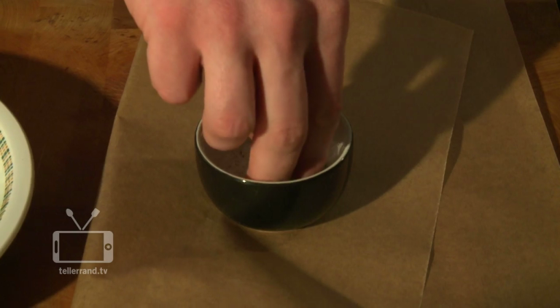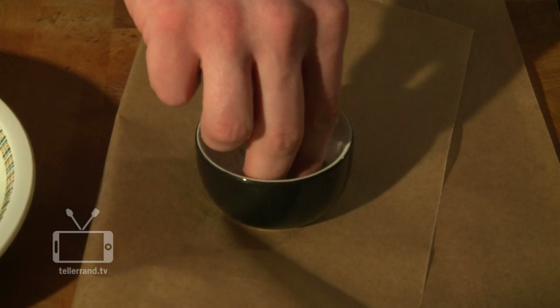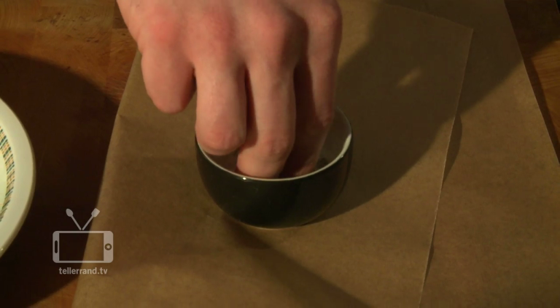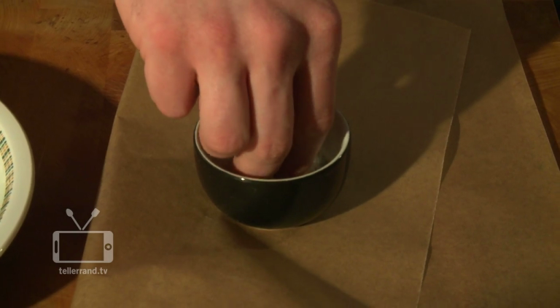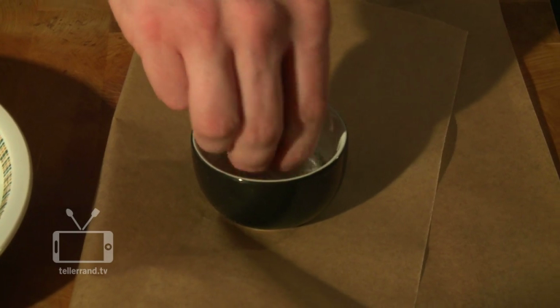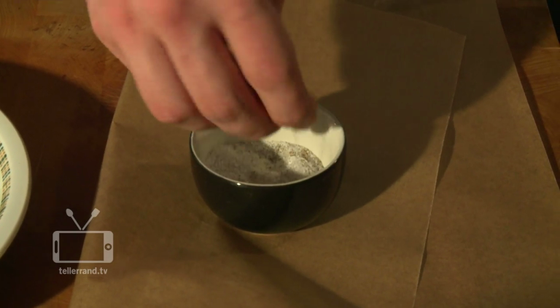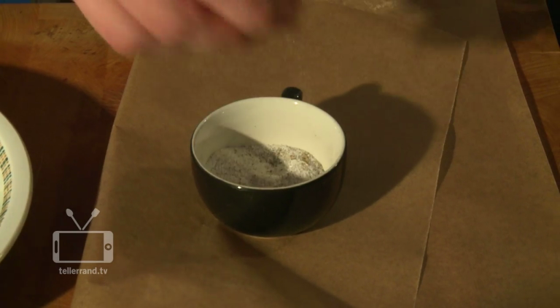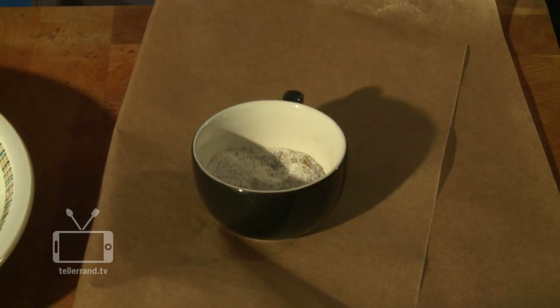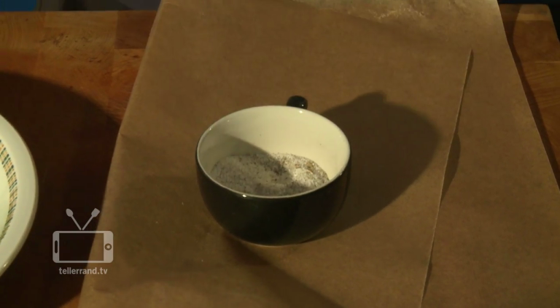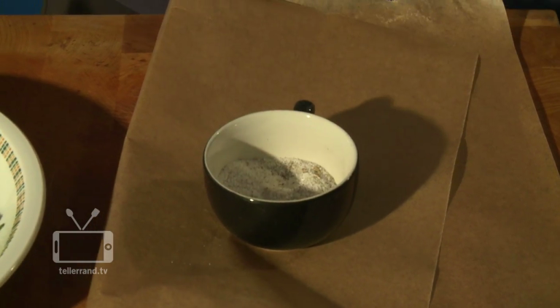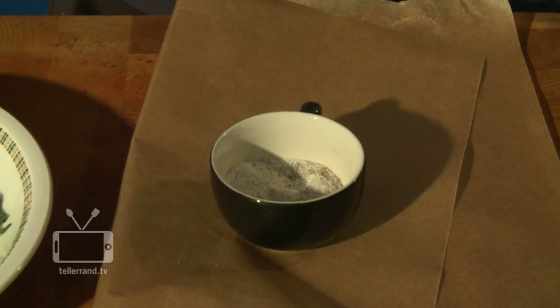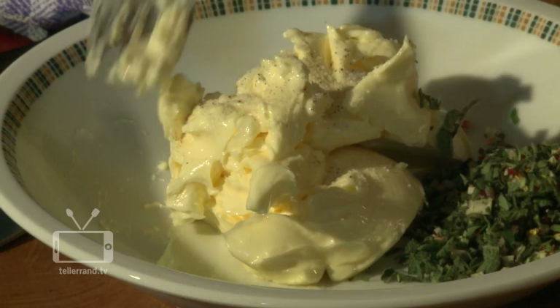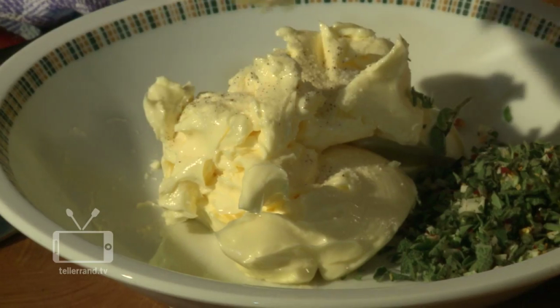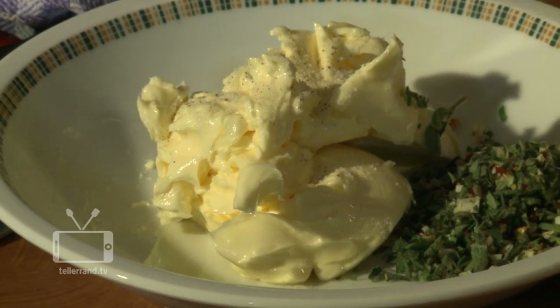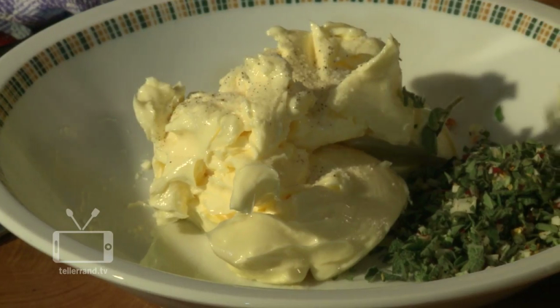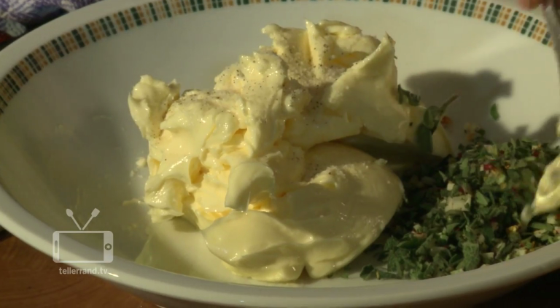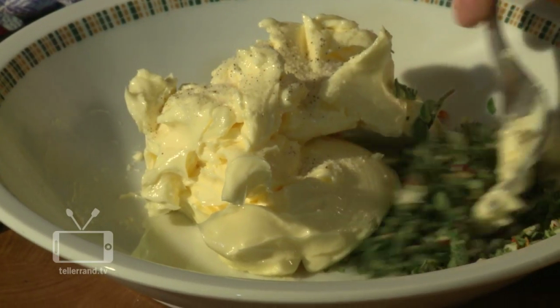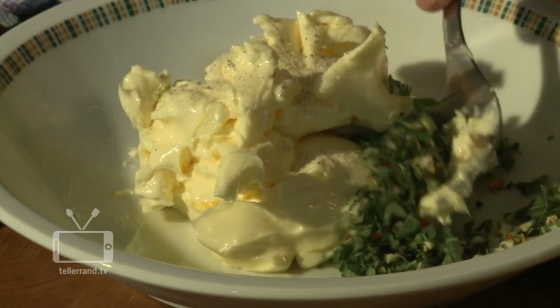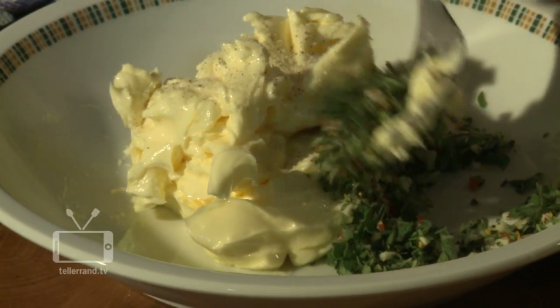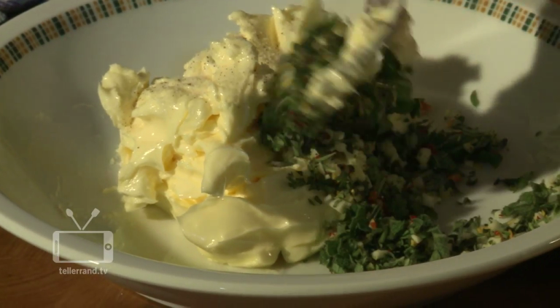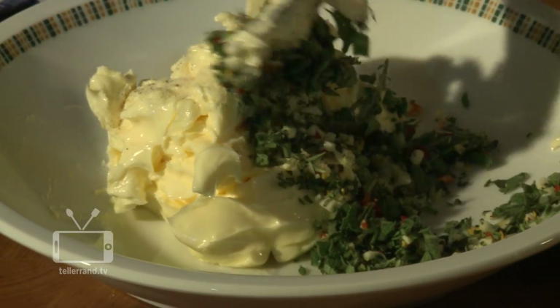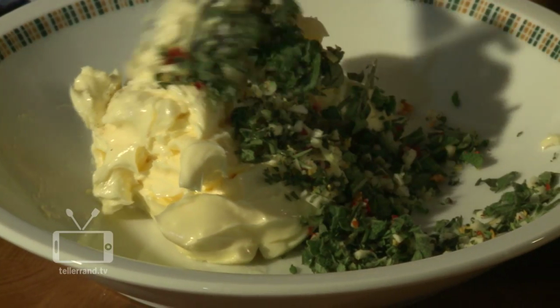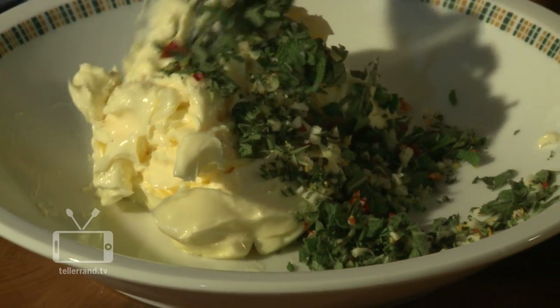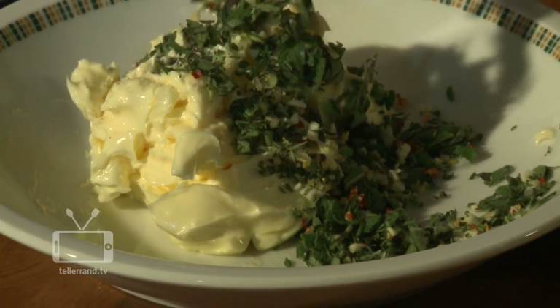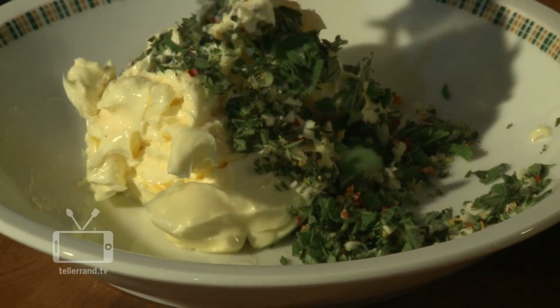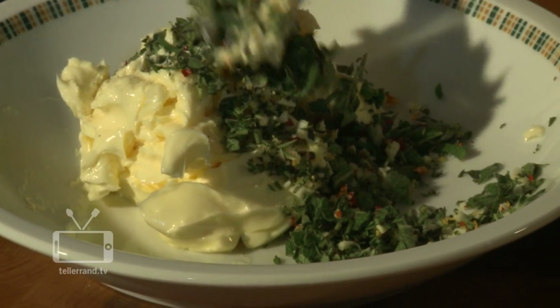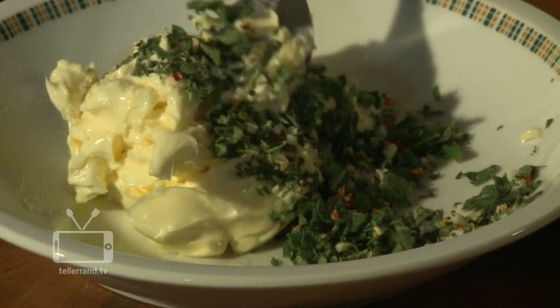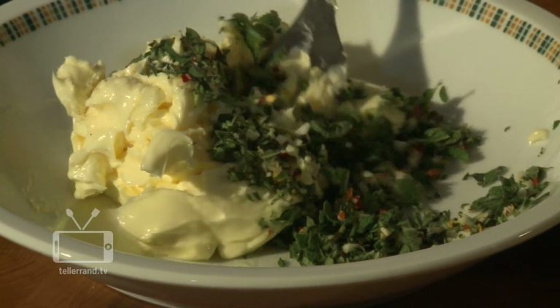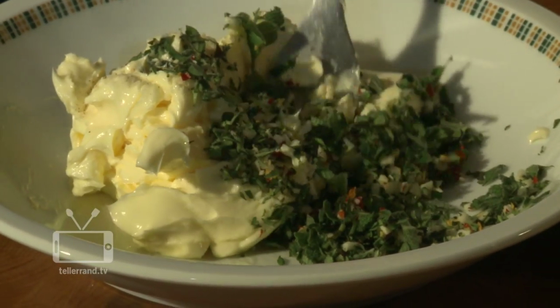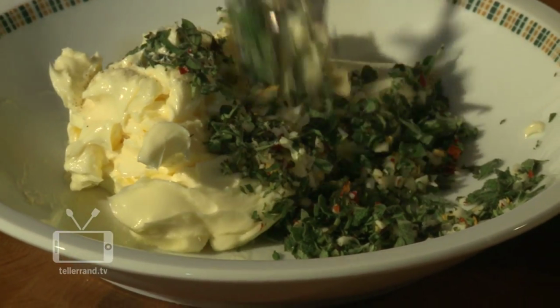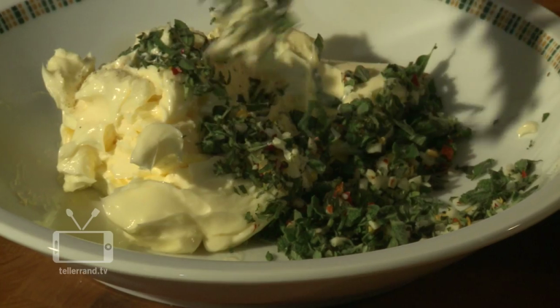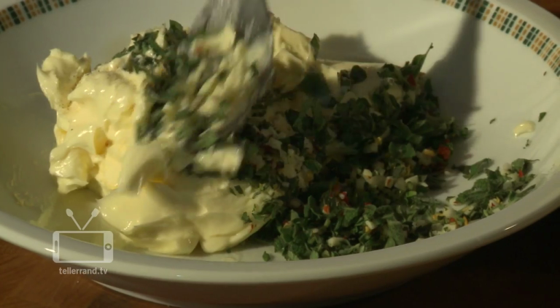We add a shot of kosher salt and pepper, also a bit of cayenne. We mix the ingredients with our butter.